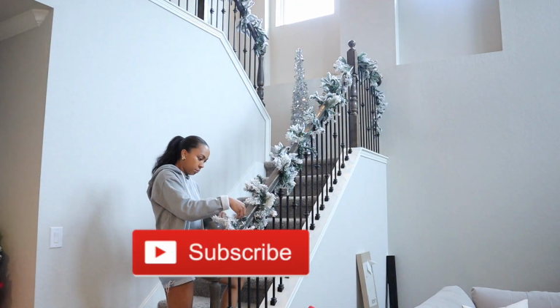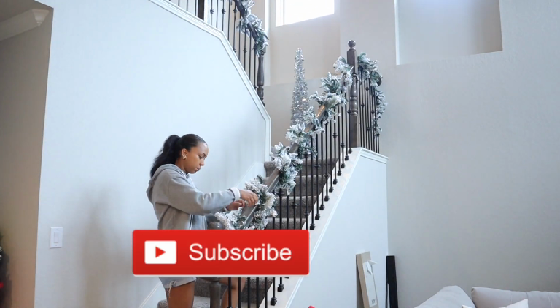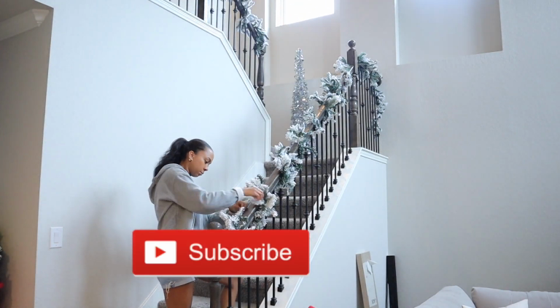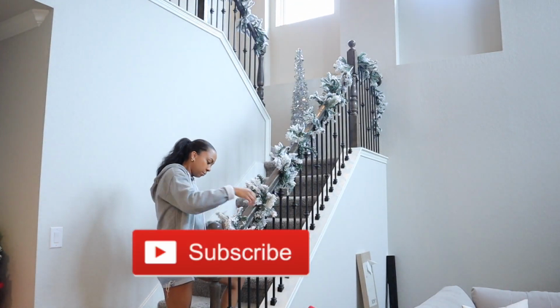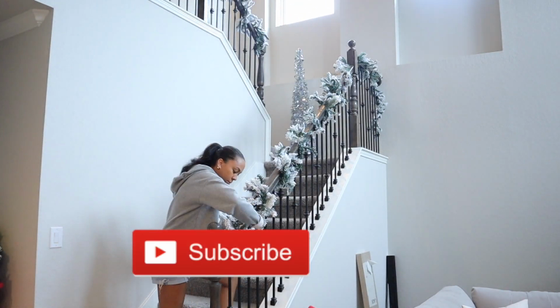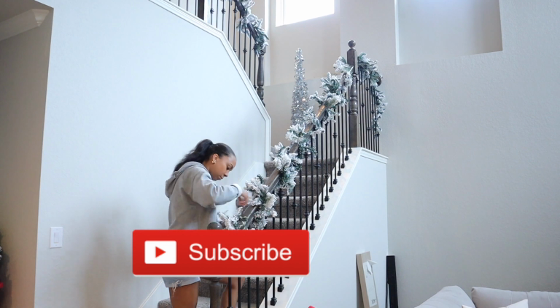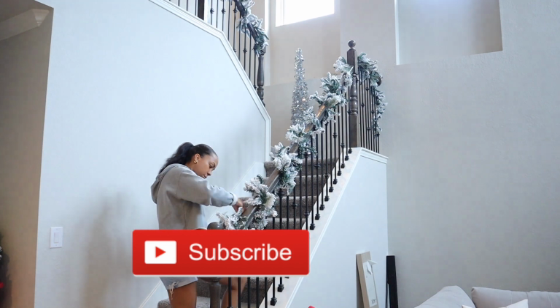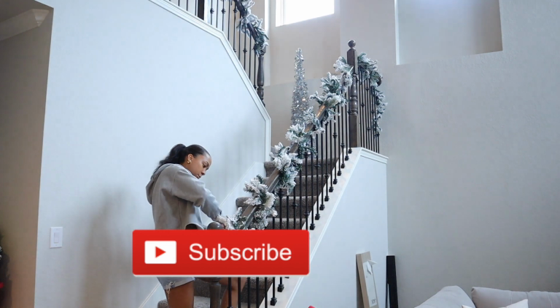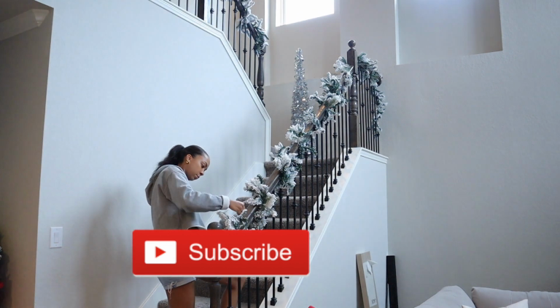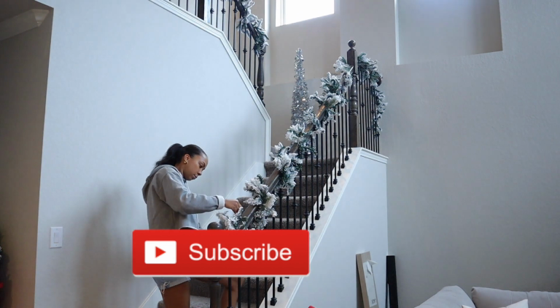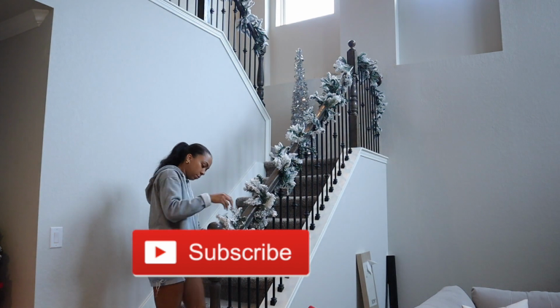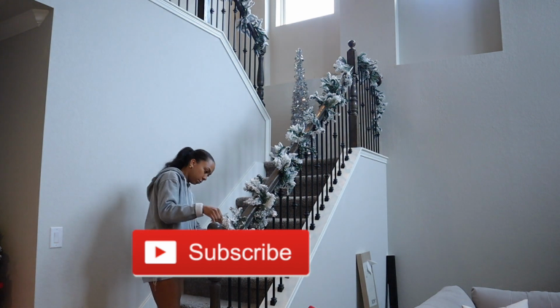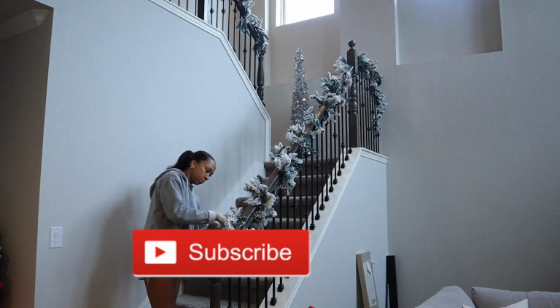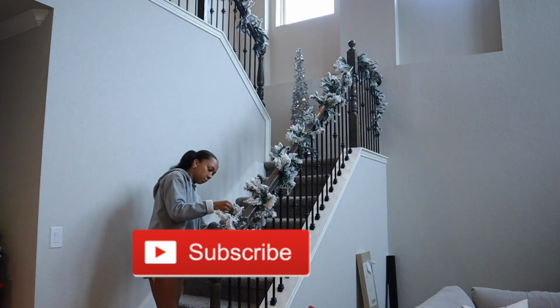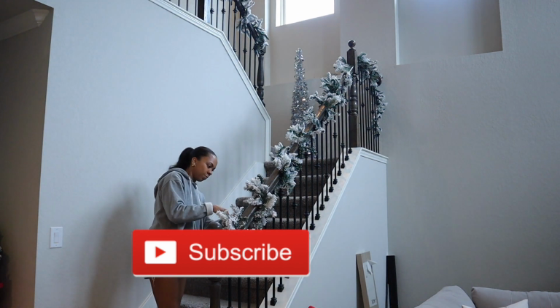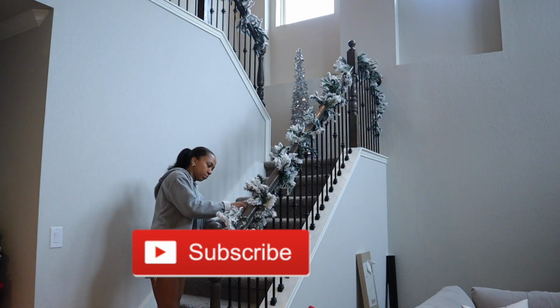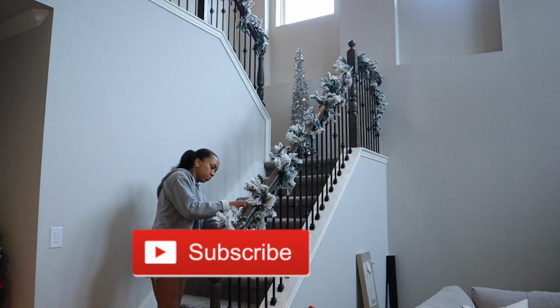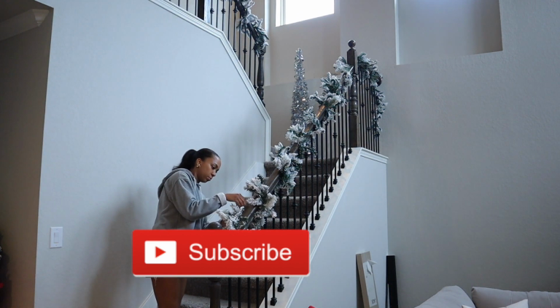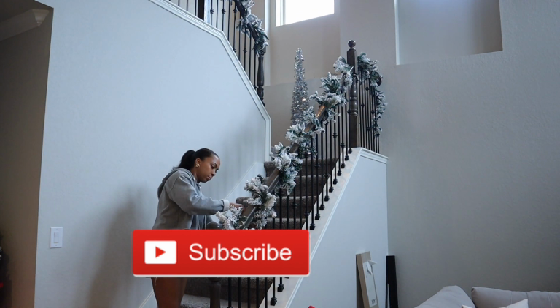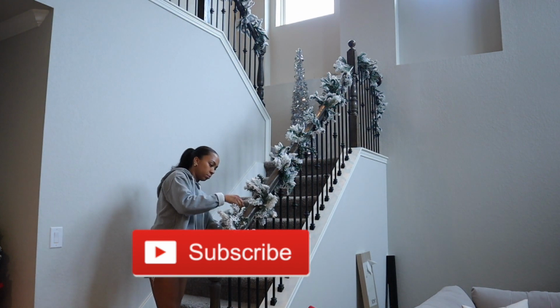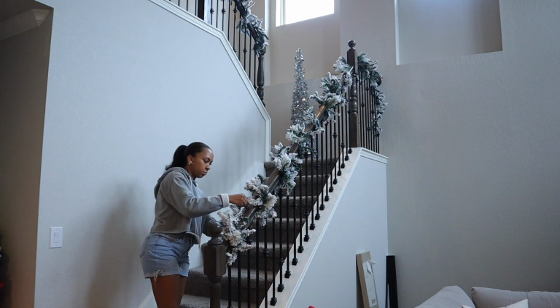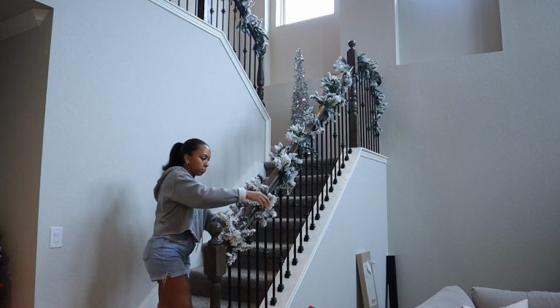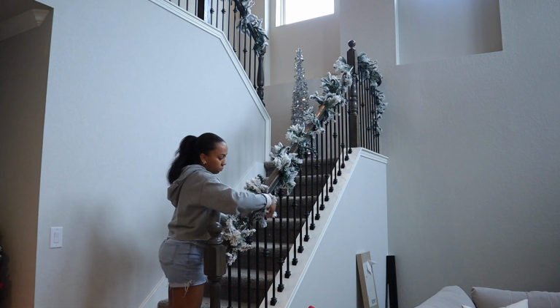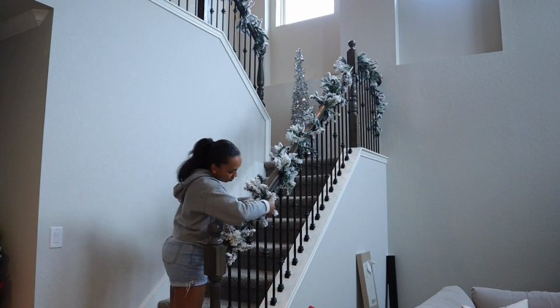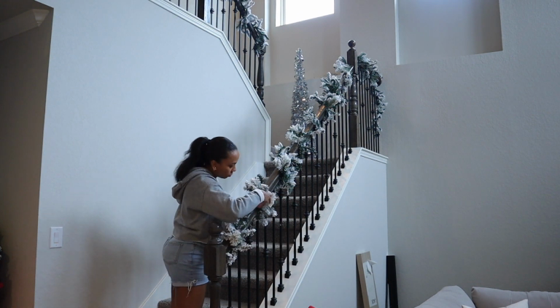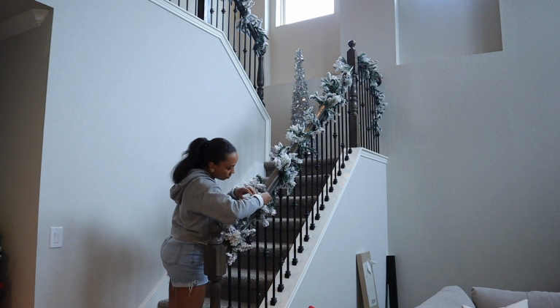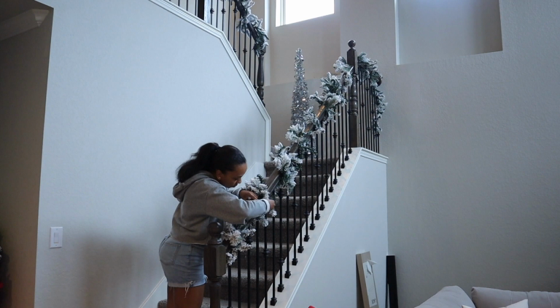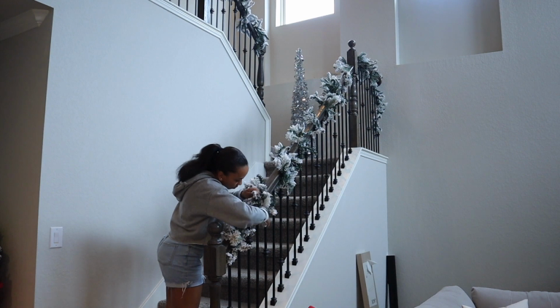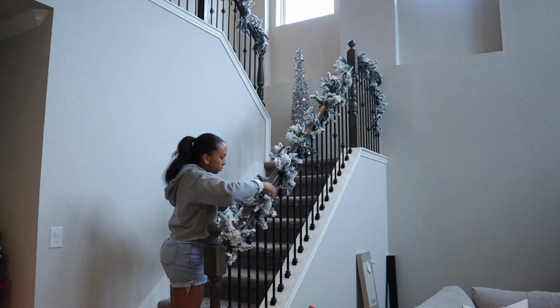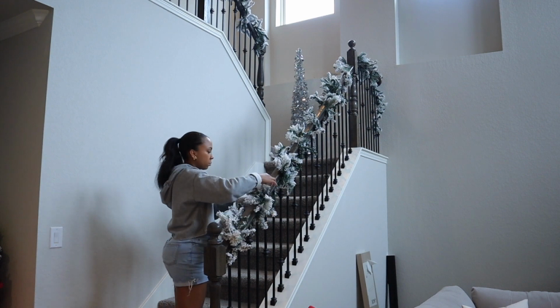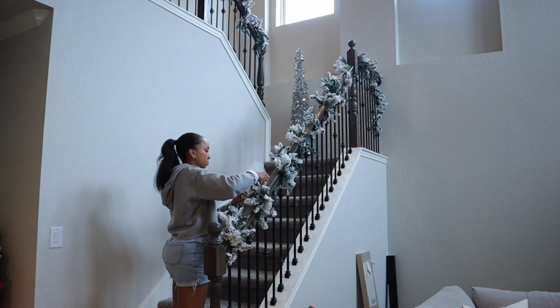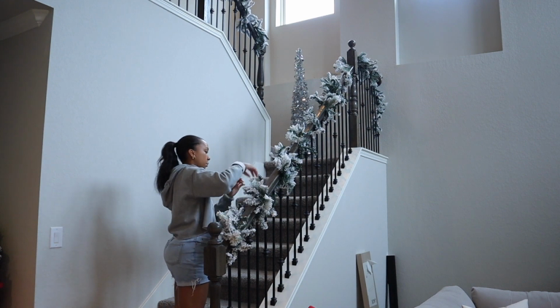We're rewinding back one or two days before we put the shelving up in the living room. I'm going to make my way upstairs by fluffing the garland and adding lights.